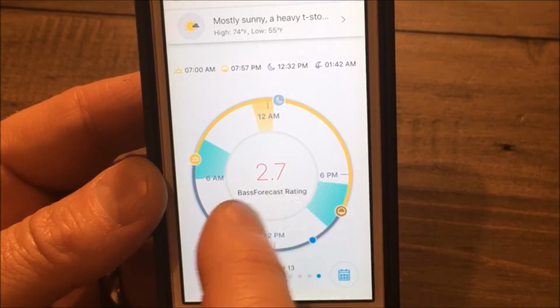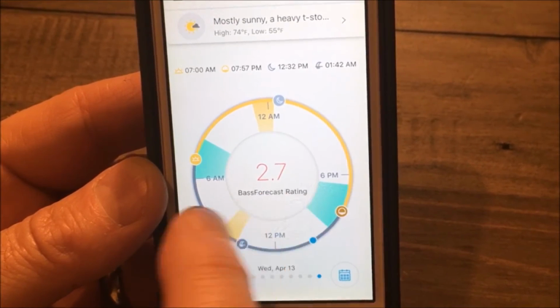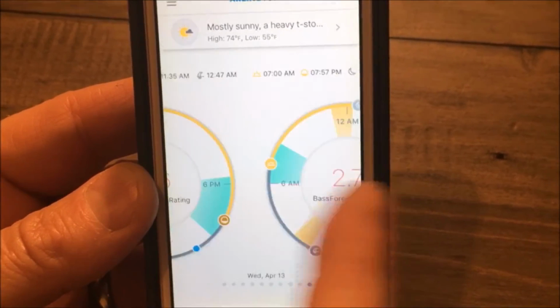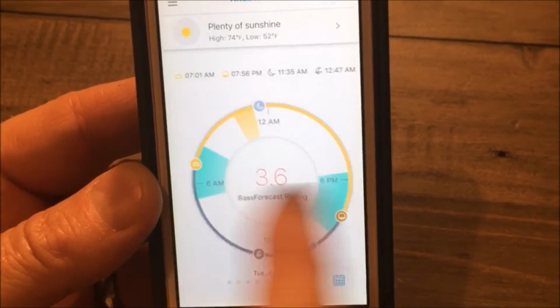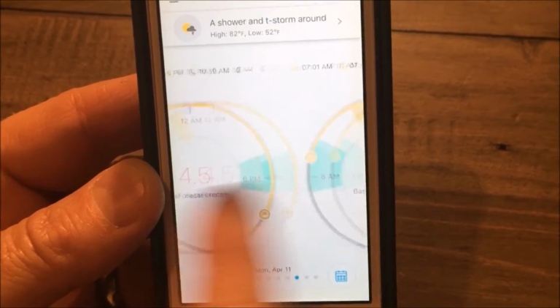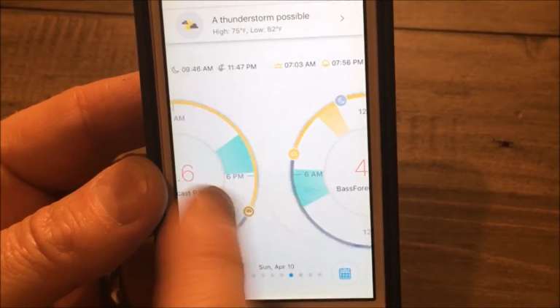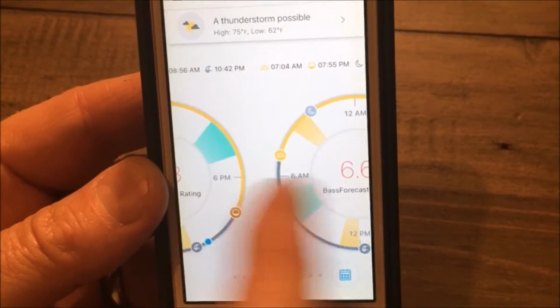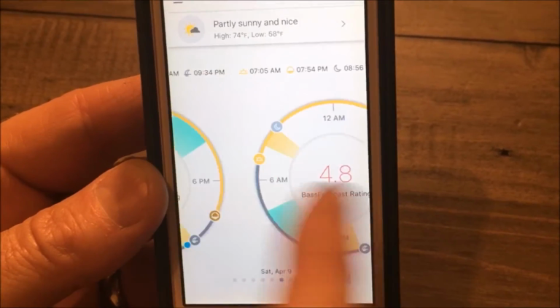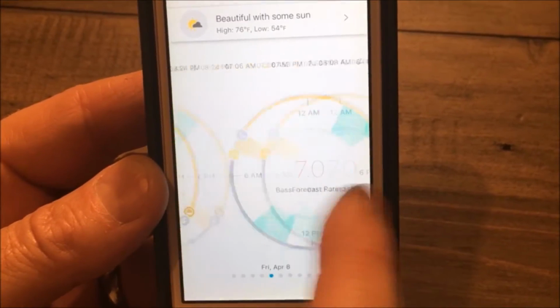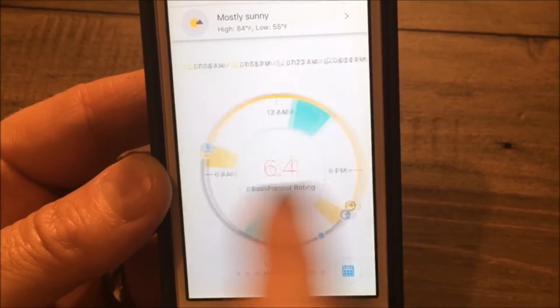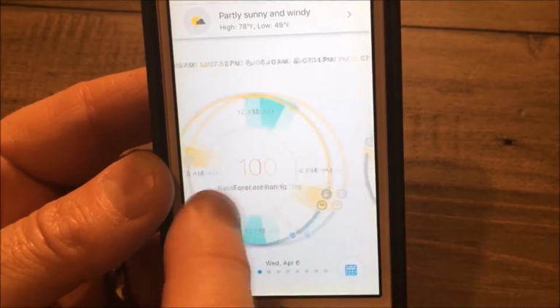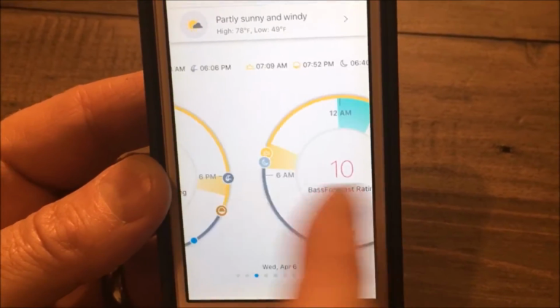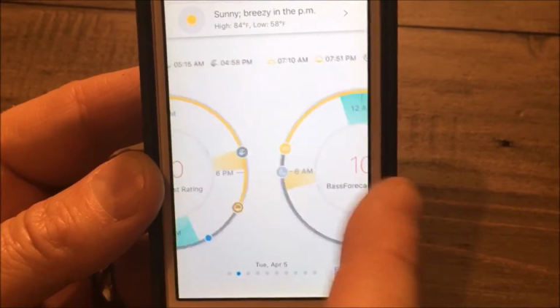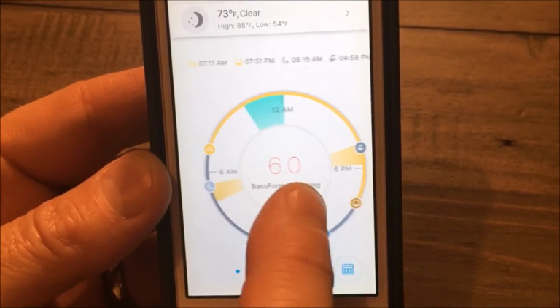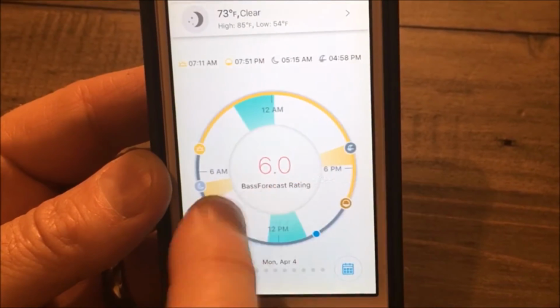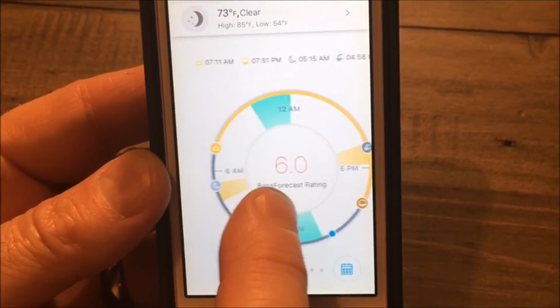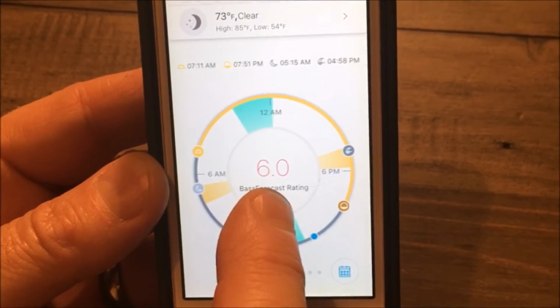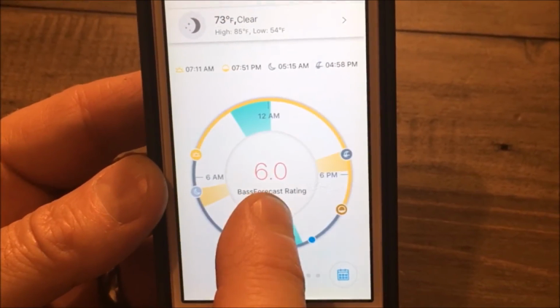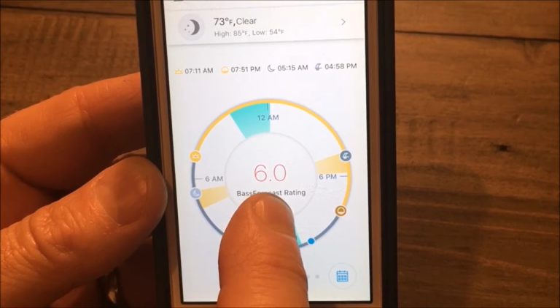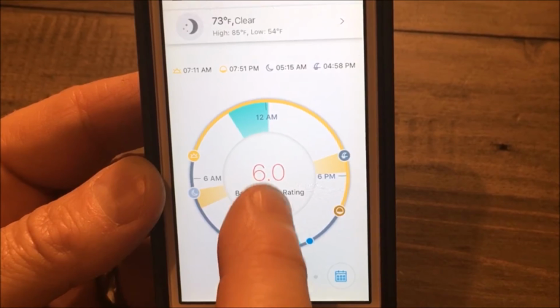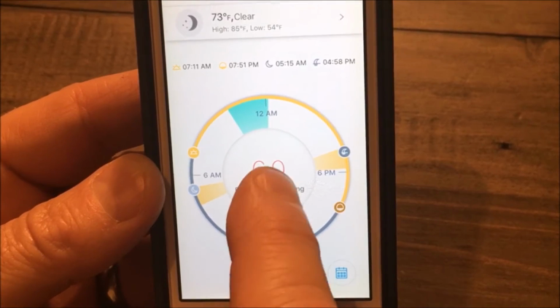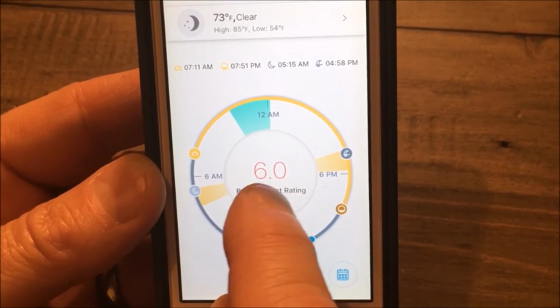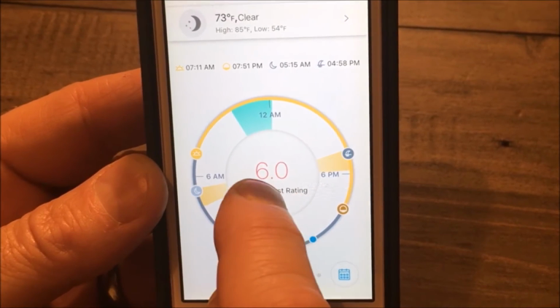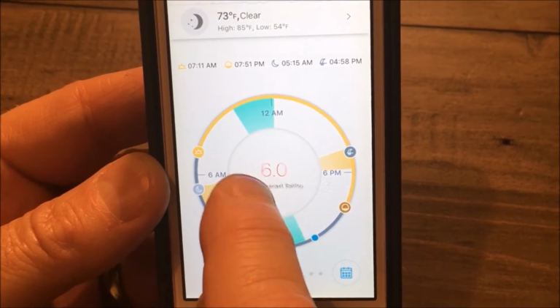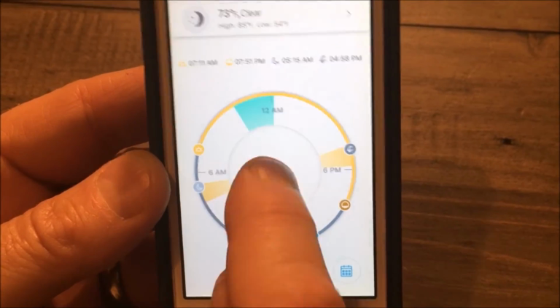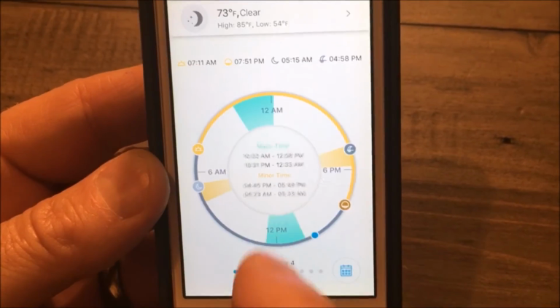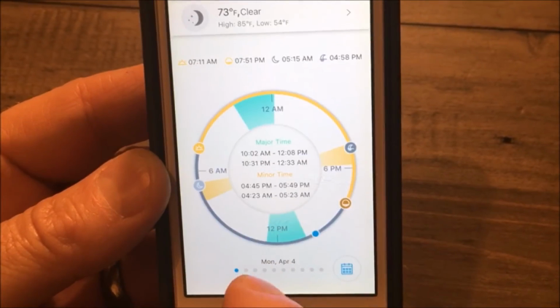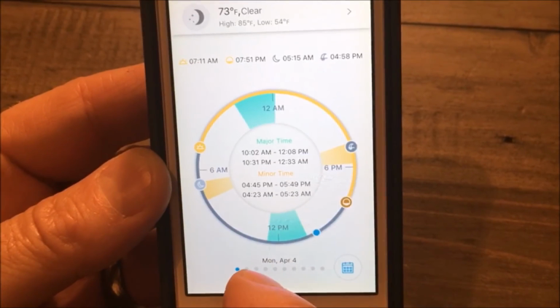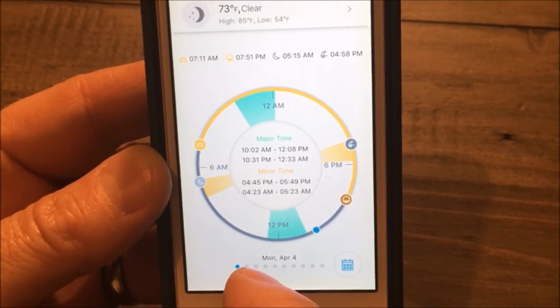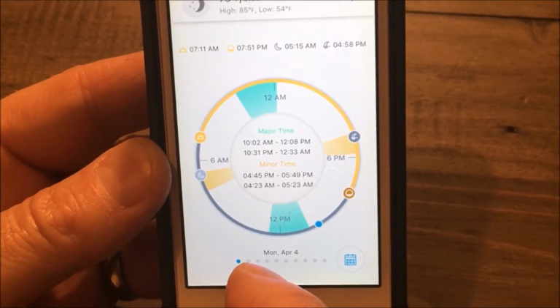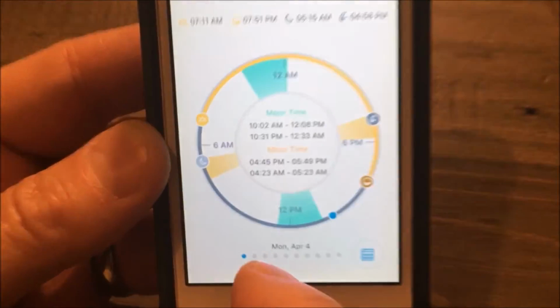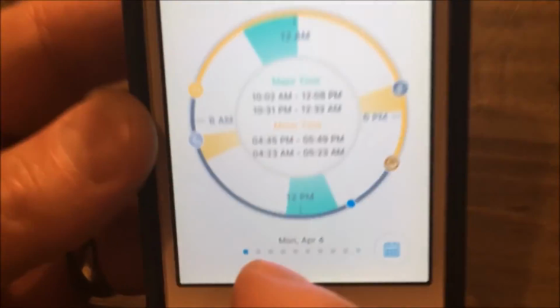If I look more closely at today, I can click on the center to see peak feeding times.